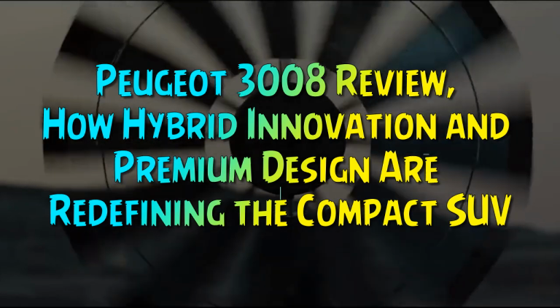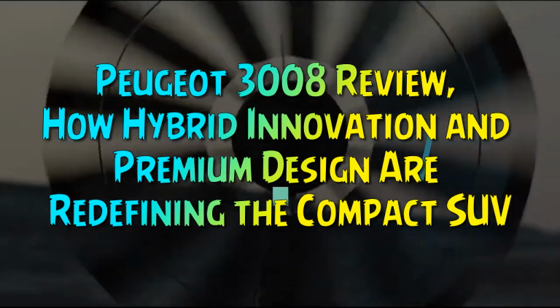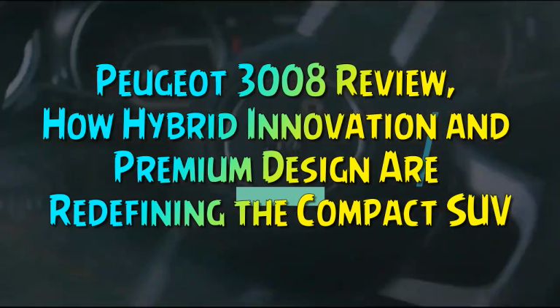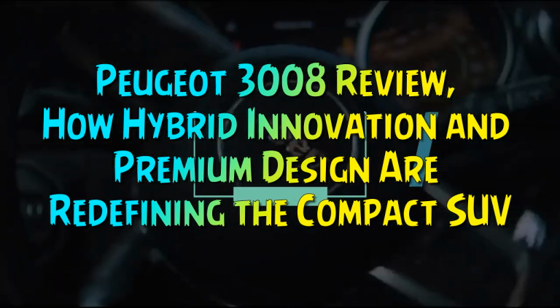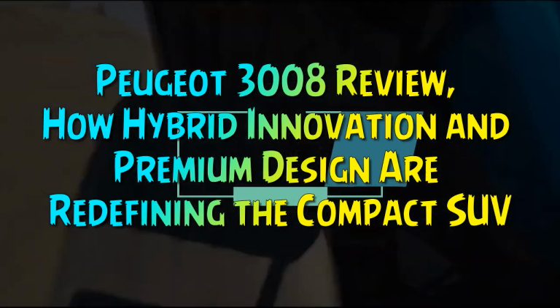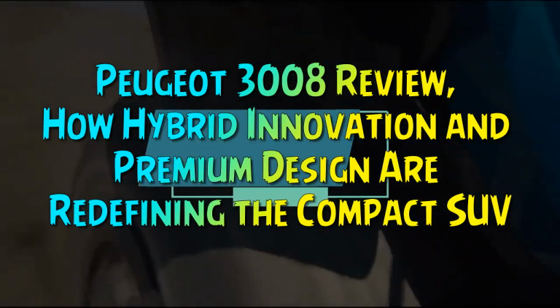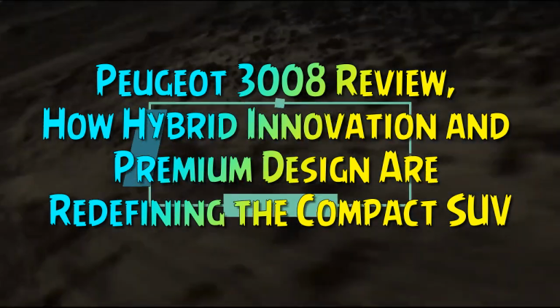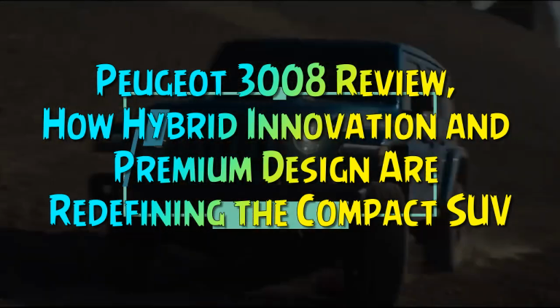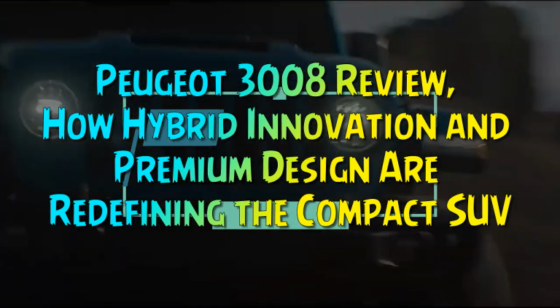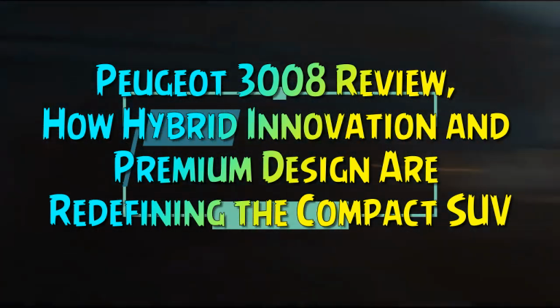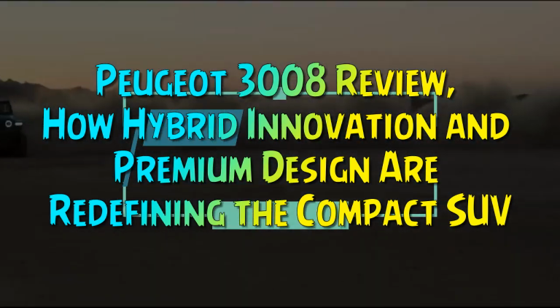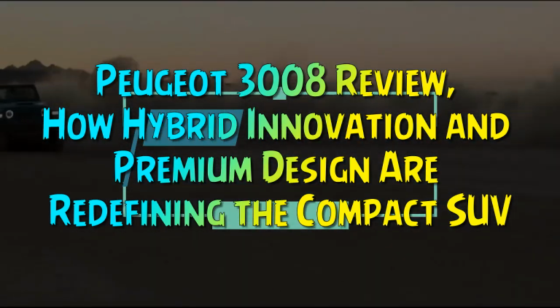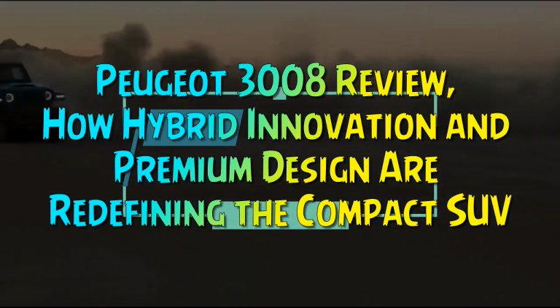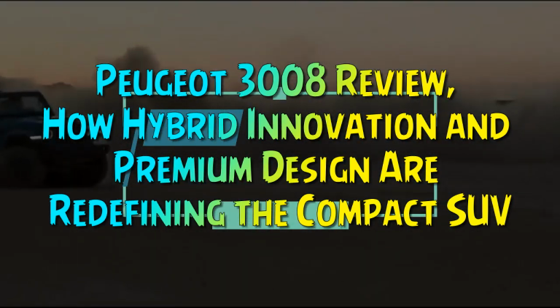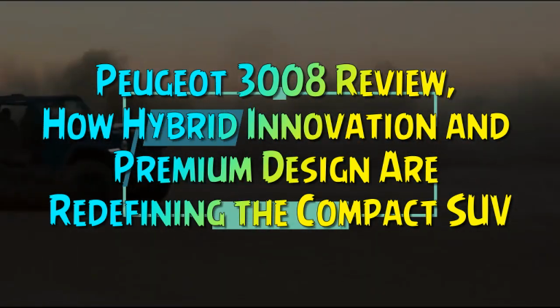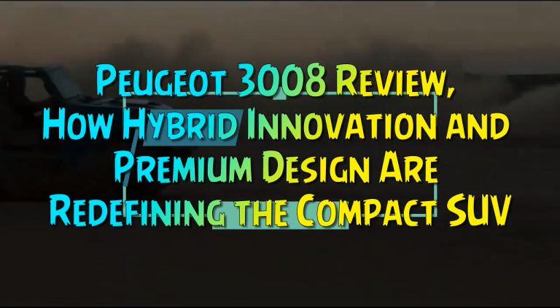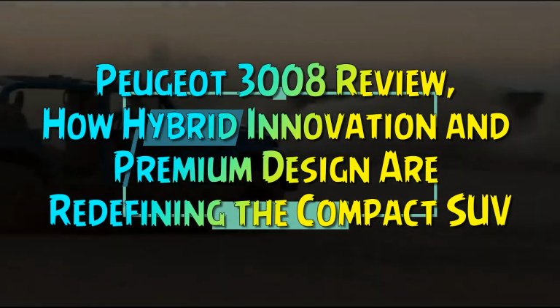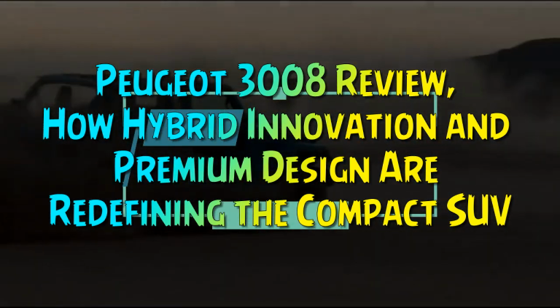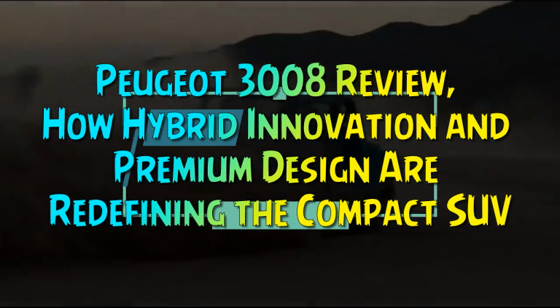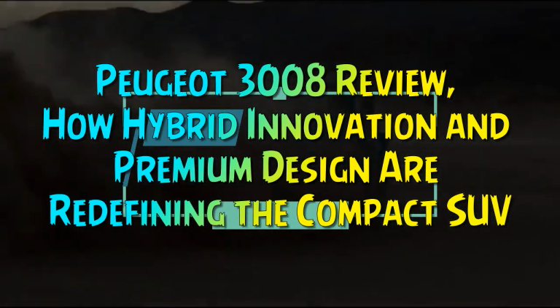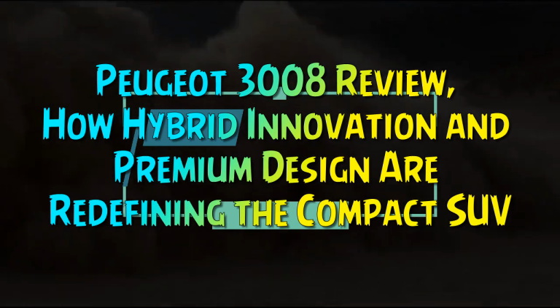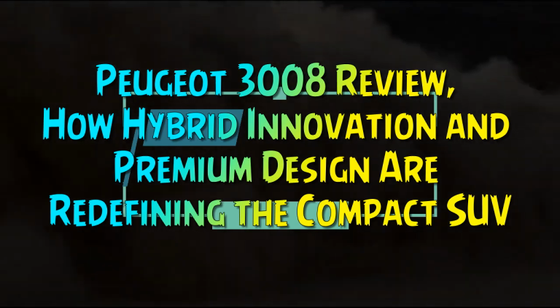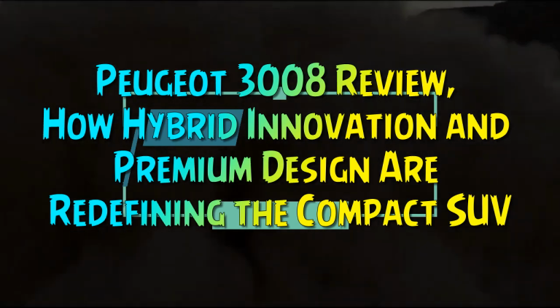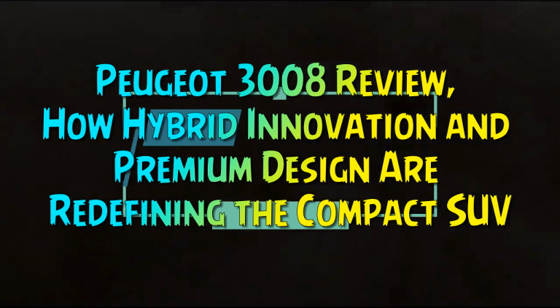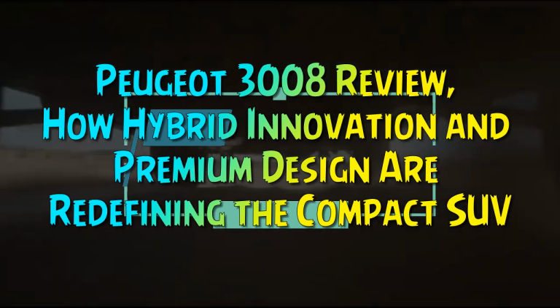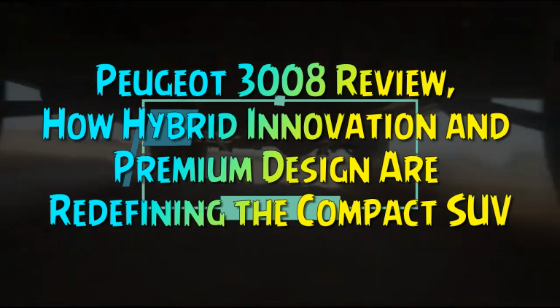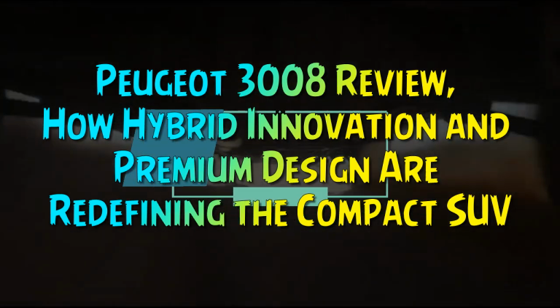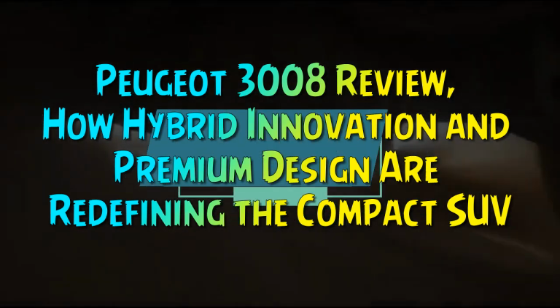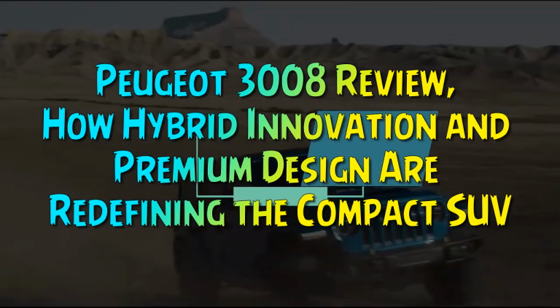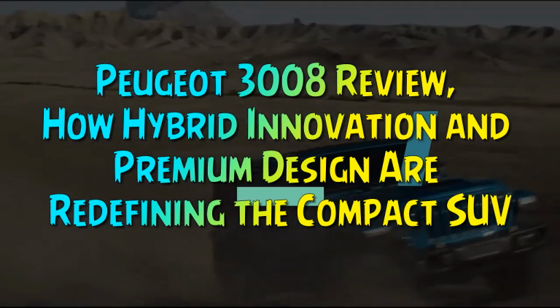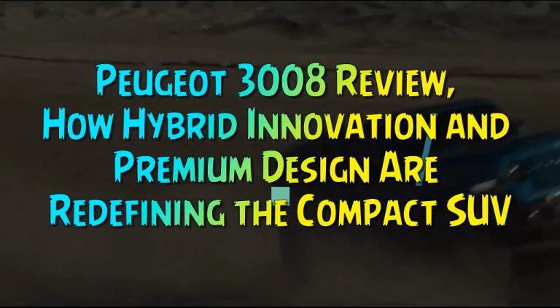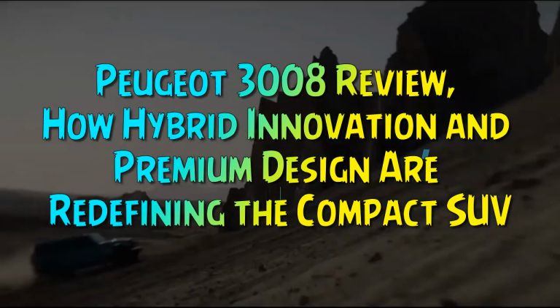Peugeot 3008 review: how hybrid innovation and premium design are redefining the compact SUV.